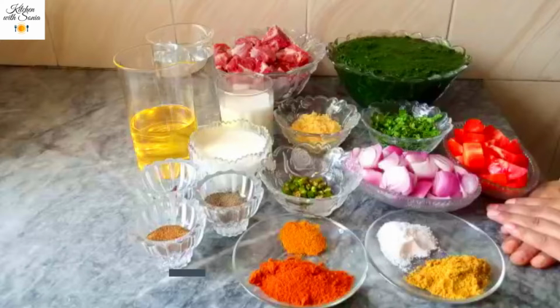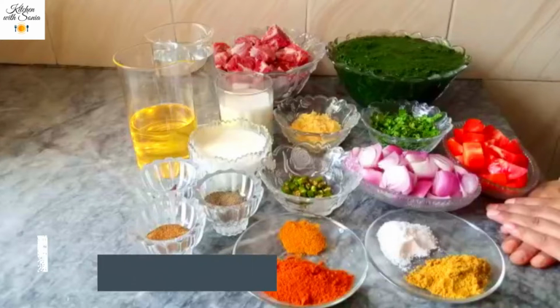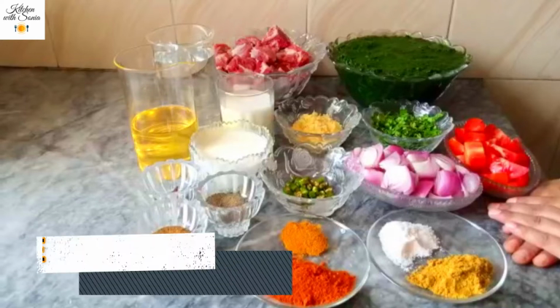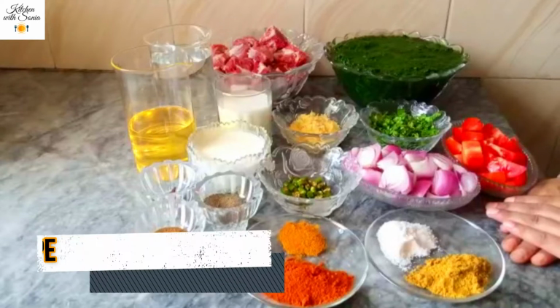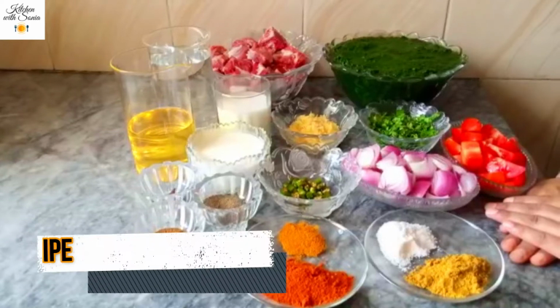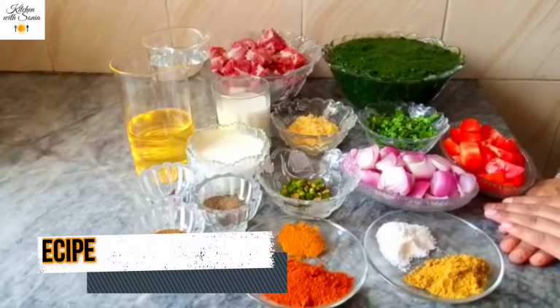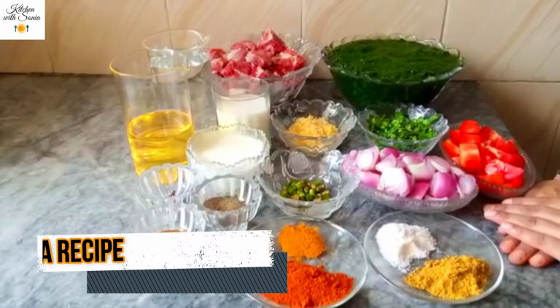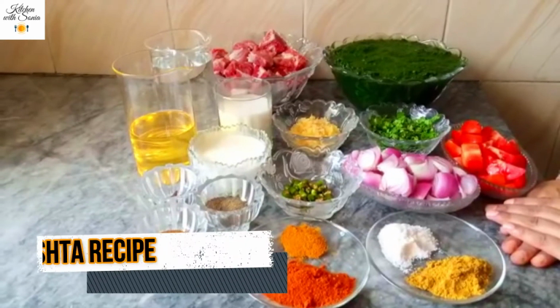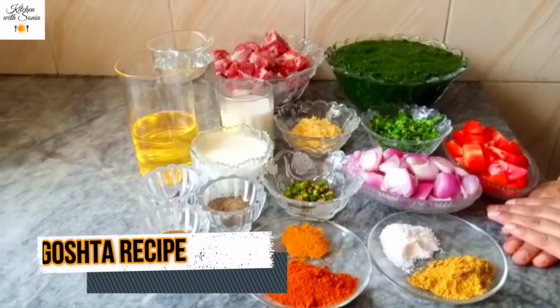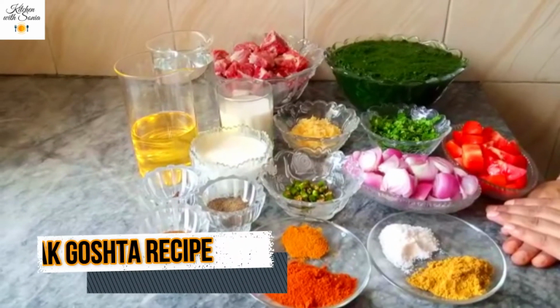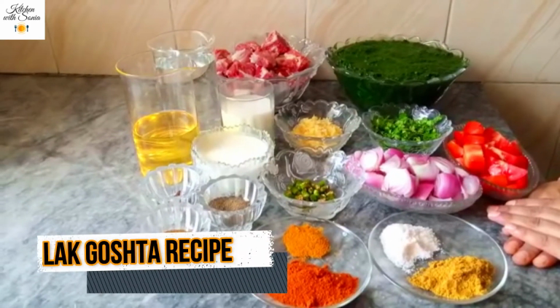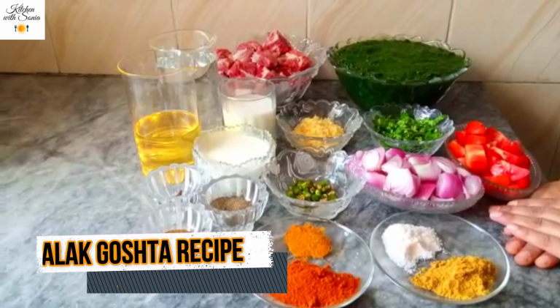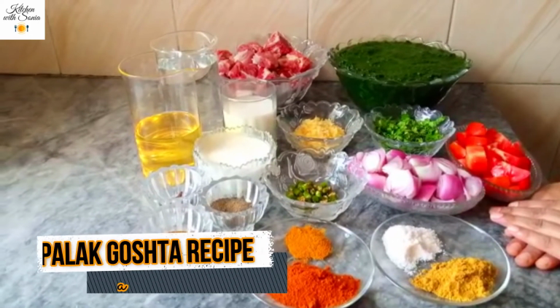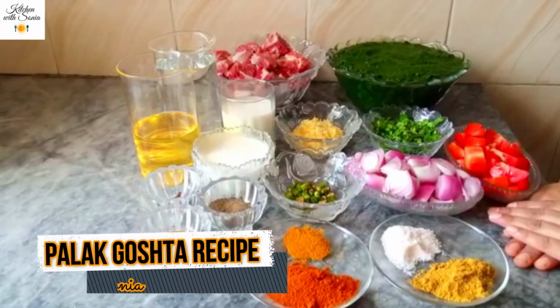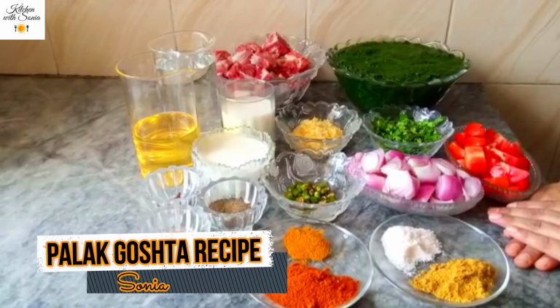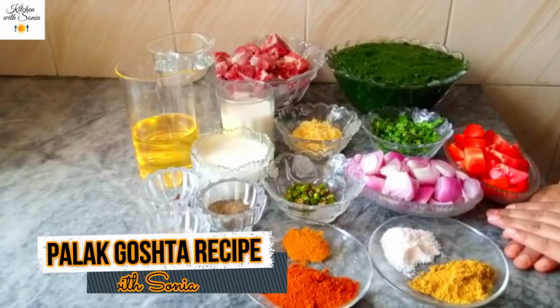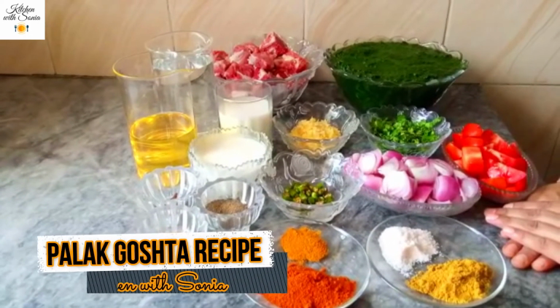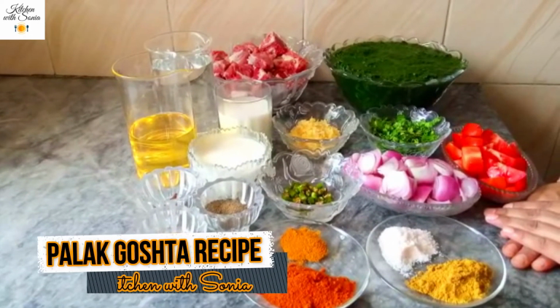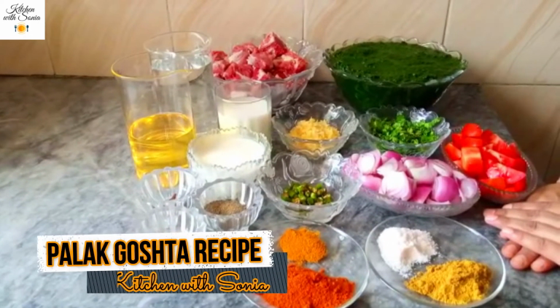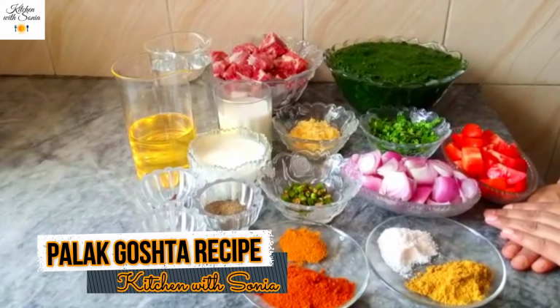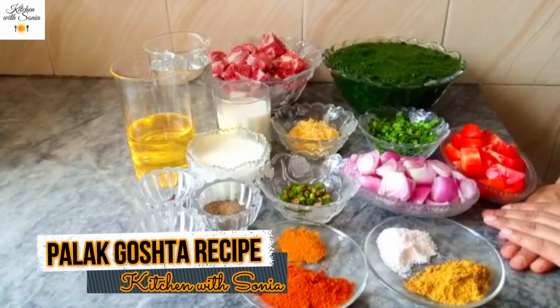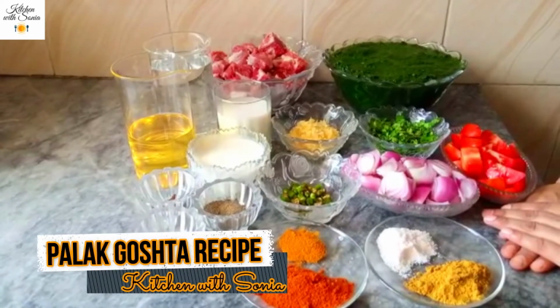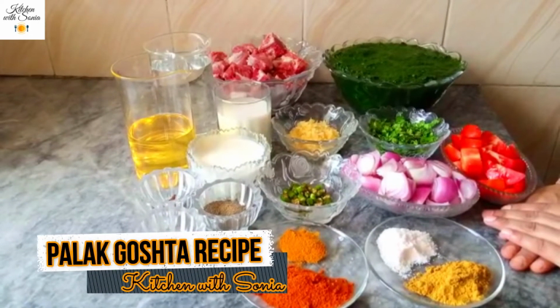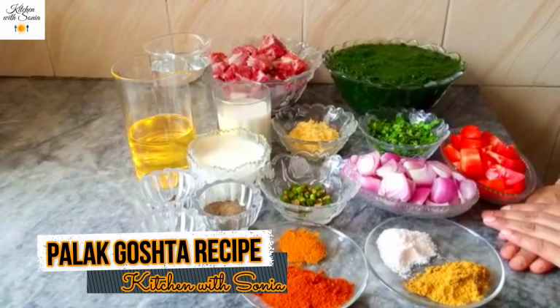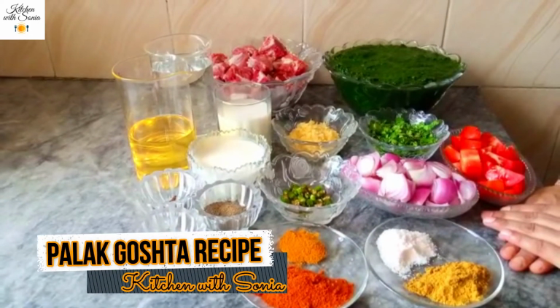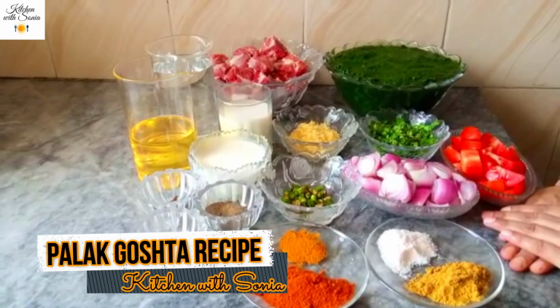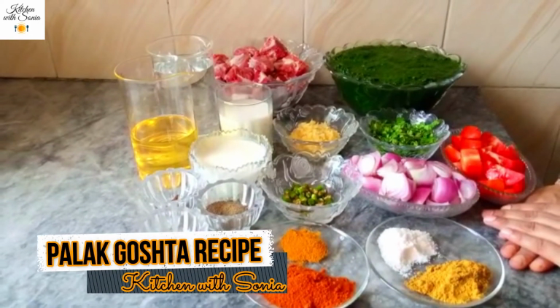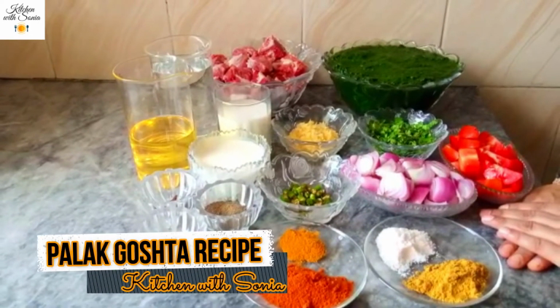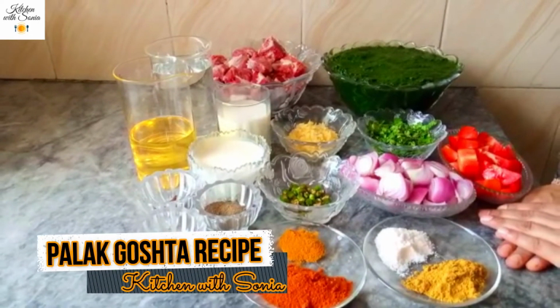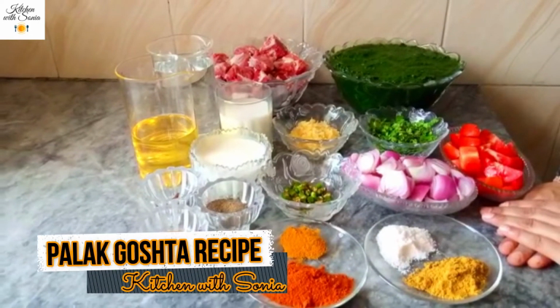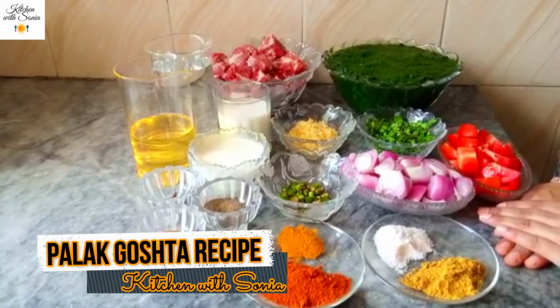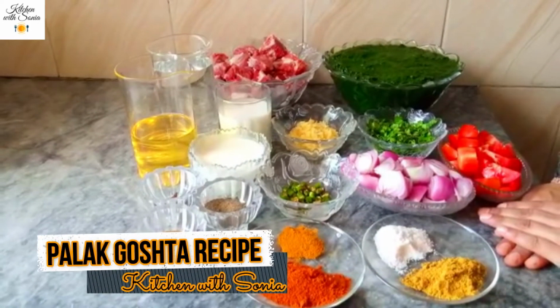Hello everyone, welcome to YouTube Chayang Kichami Sonia. Today I will share the recipe of Palak Ghost (Palak Gosht).